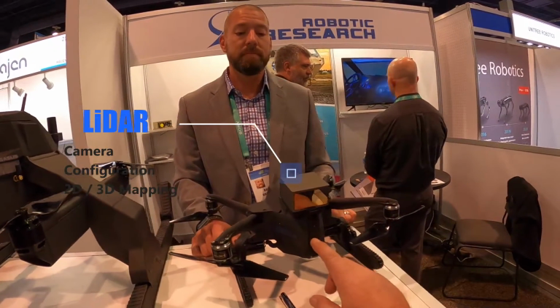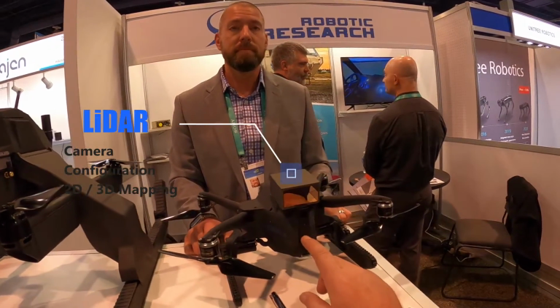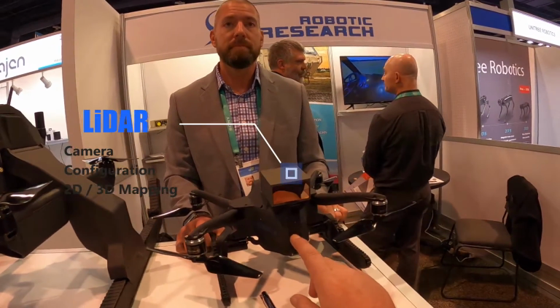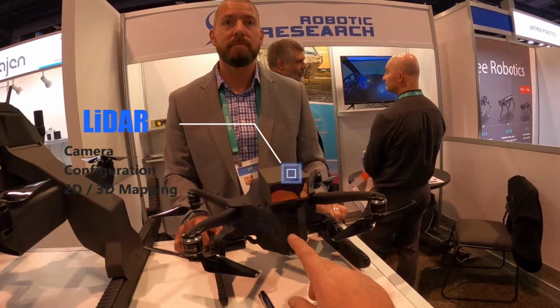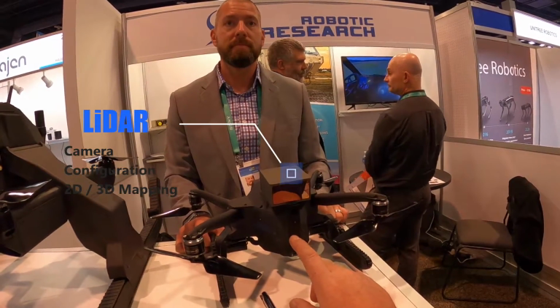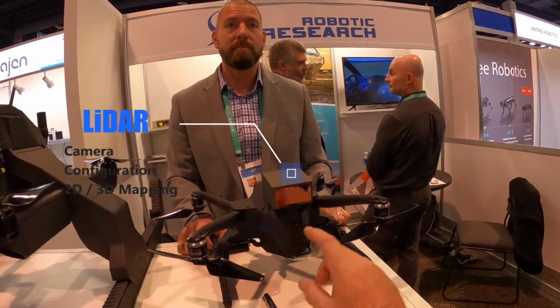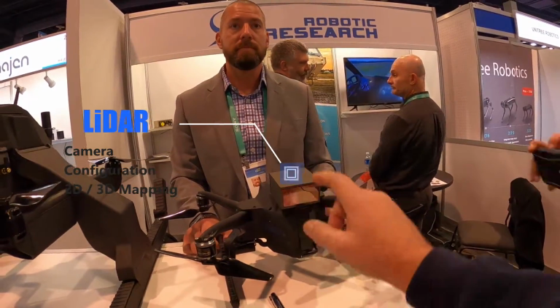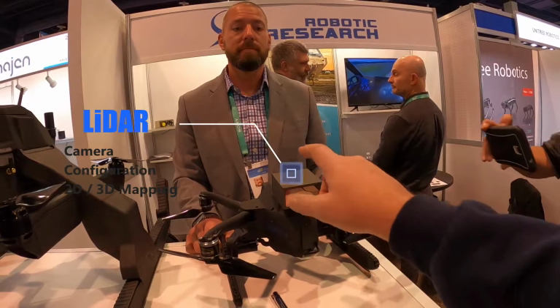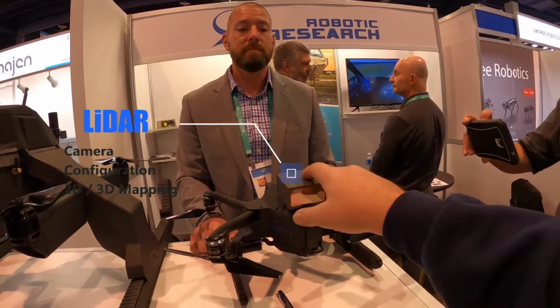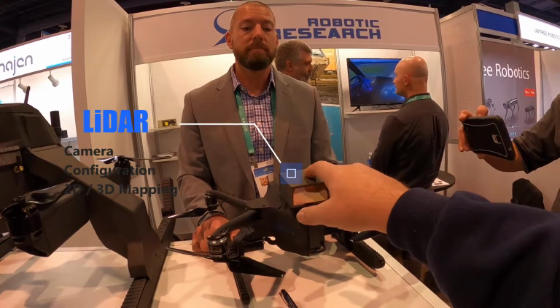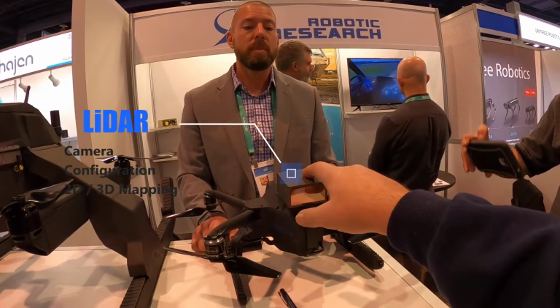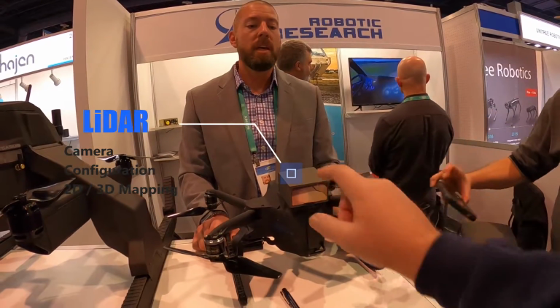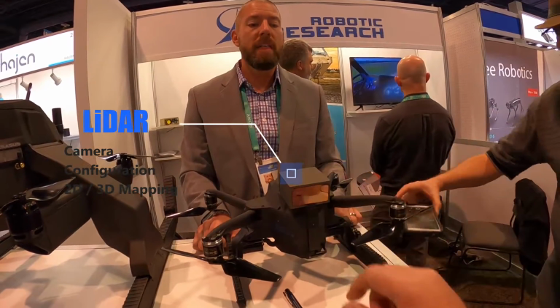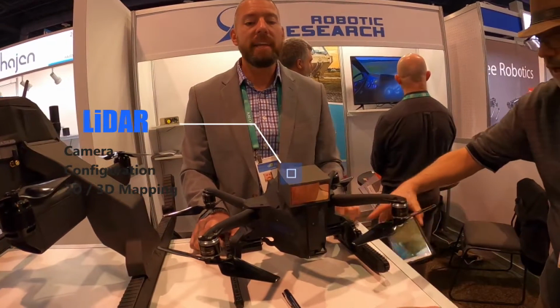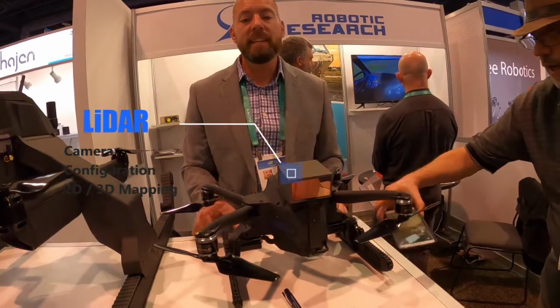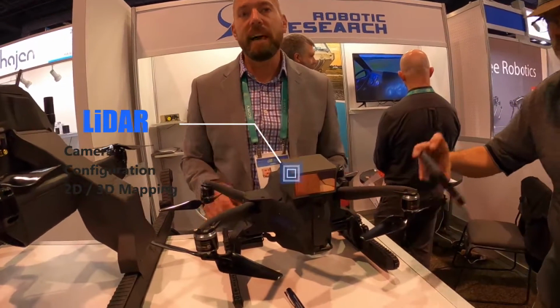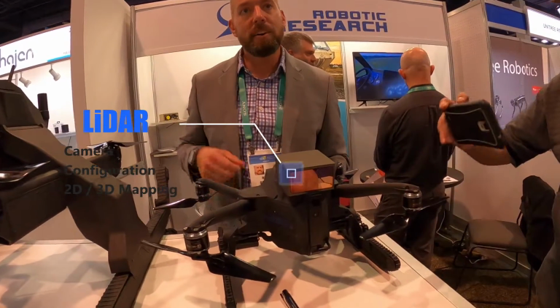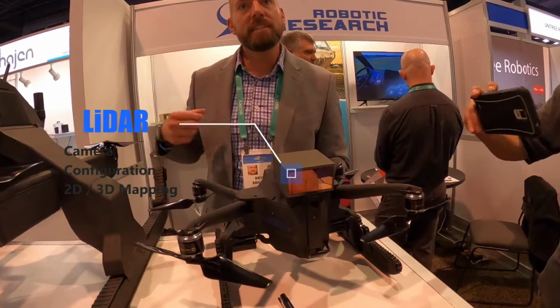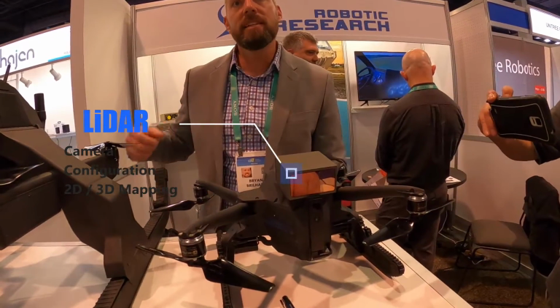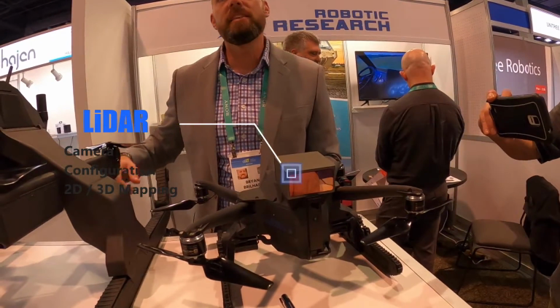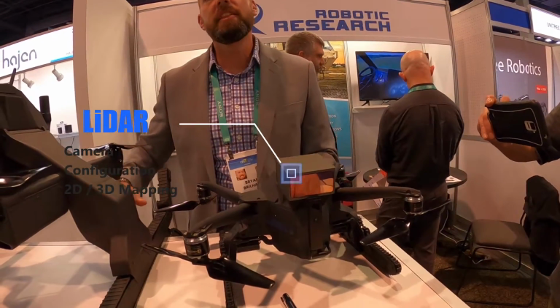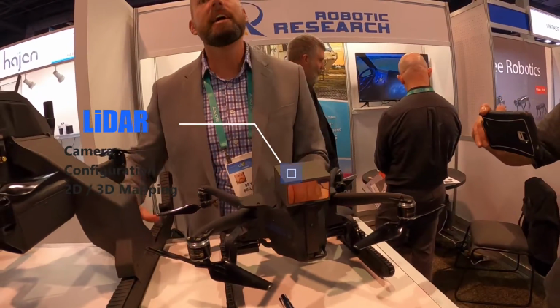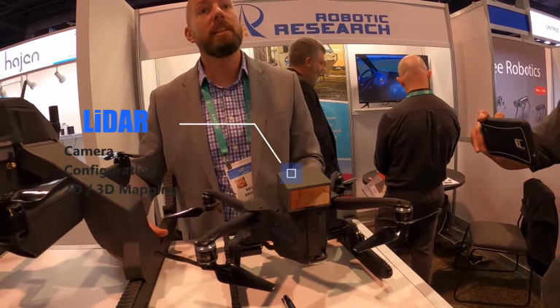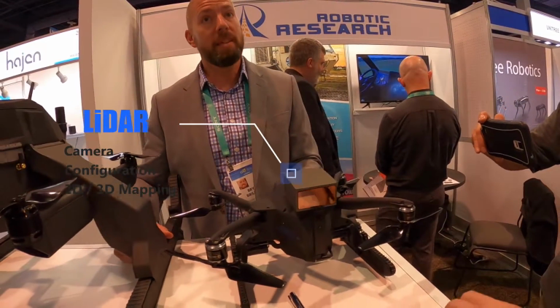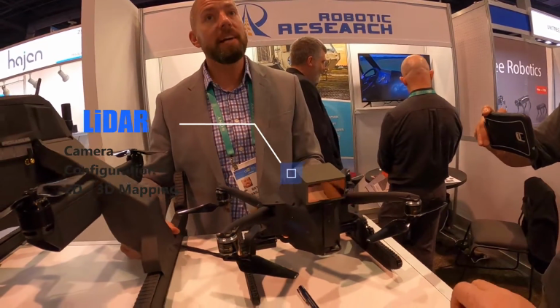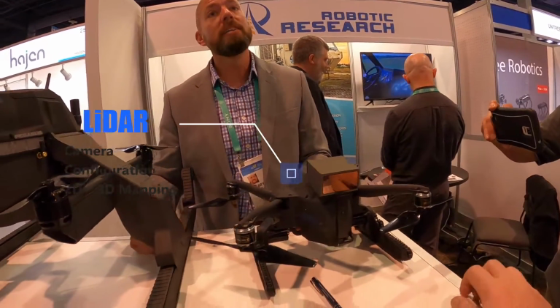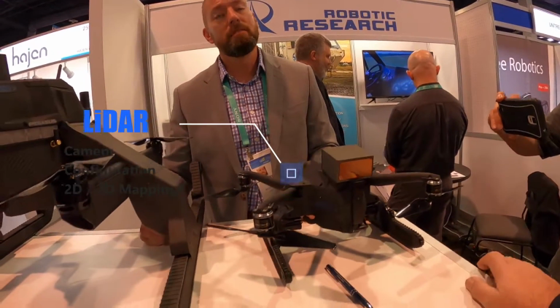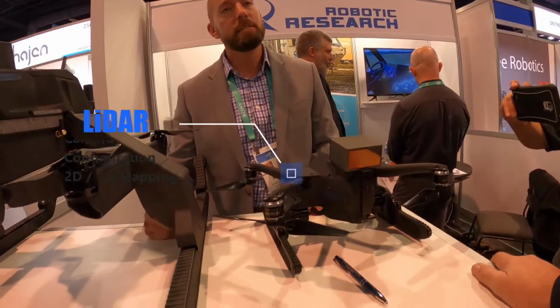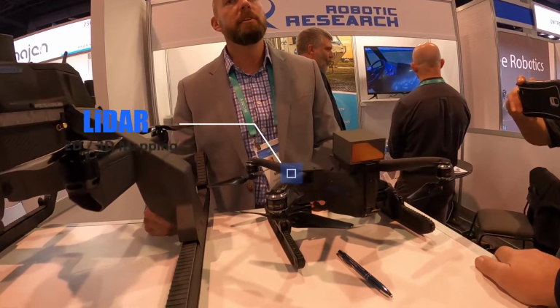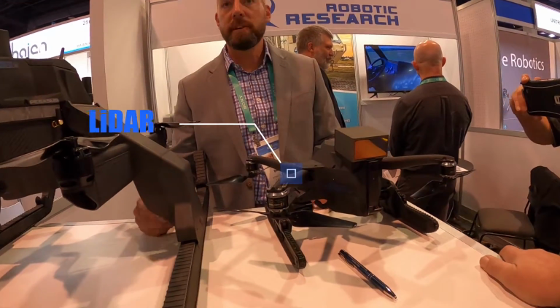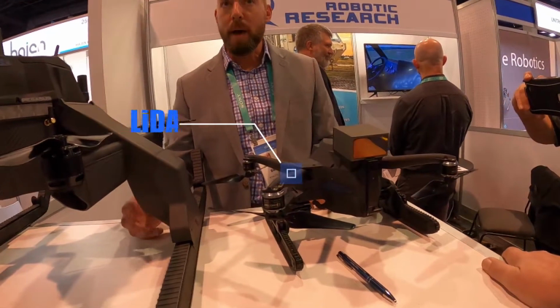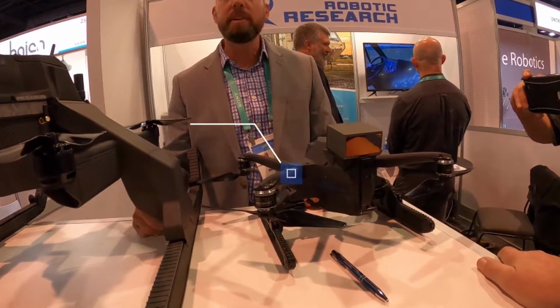I'm seeing an FPV camera. What is this one? That is a LiDAR — it's for 3D mapping development.